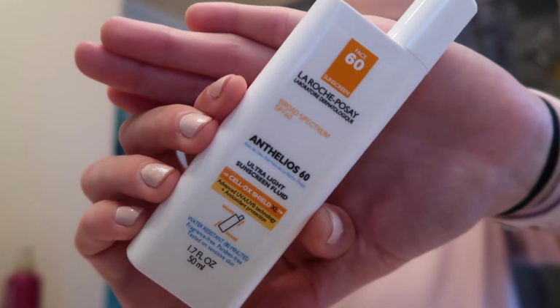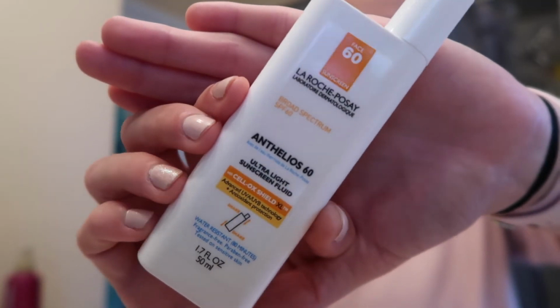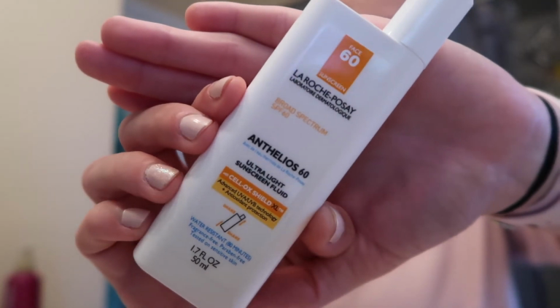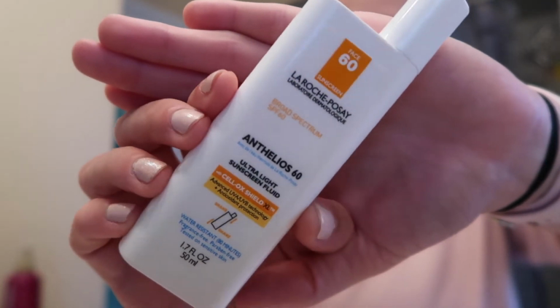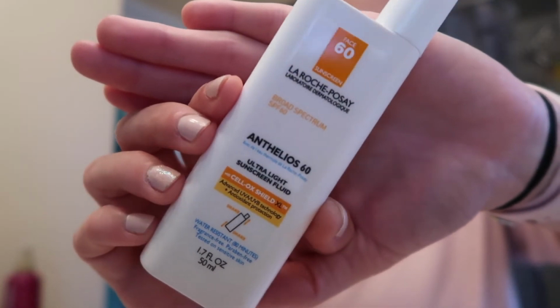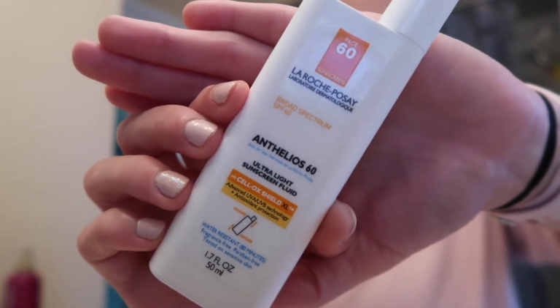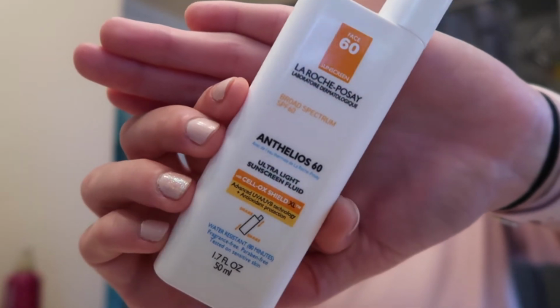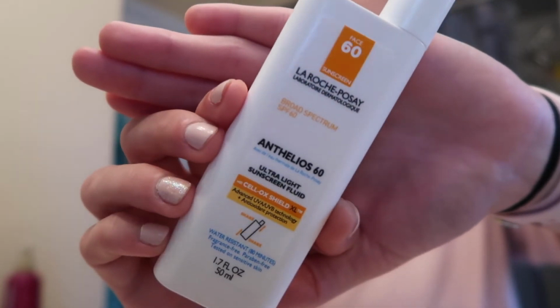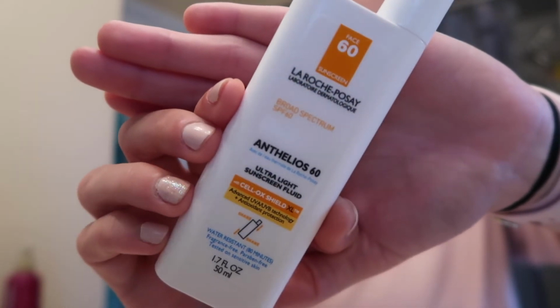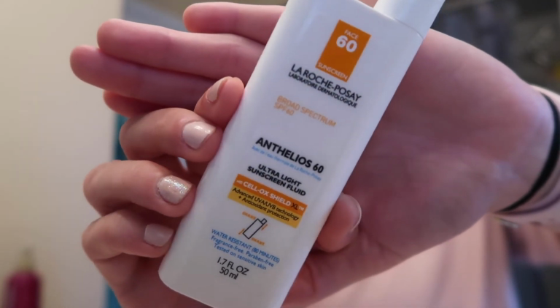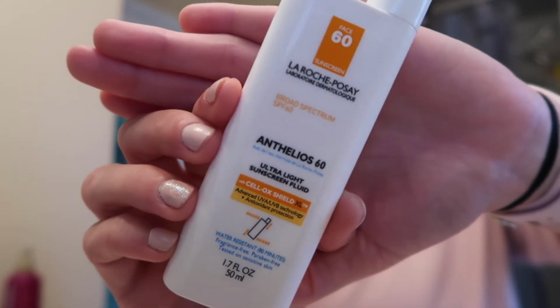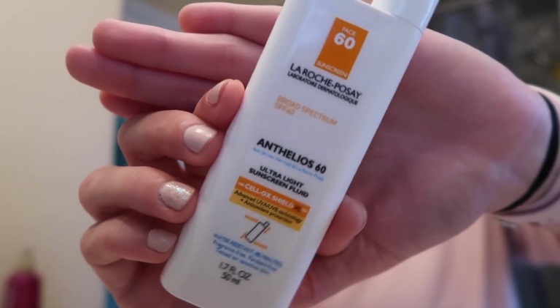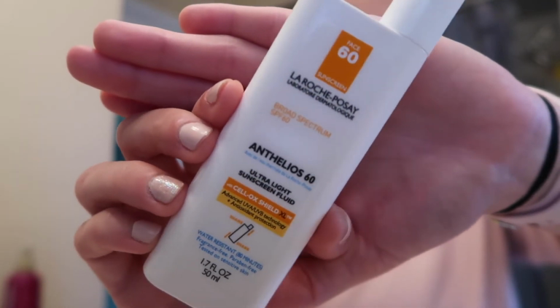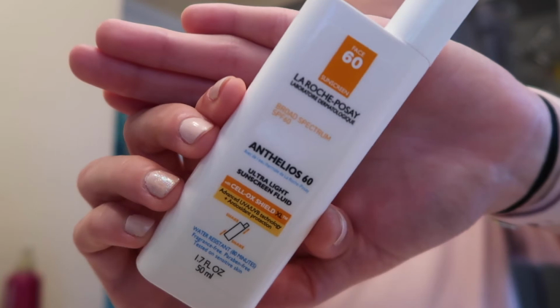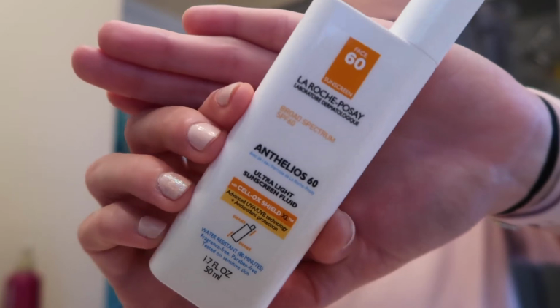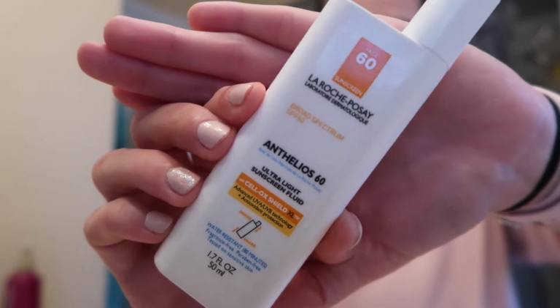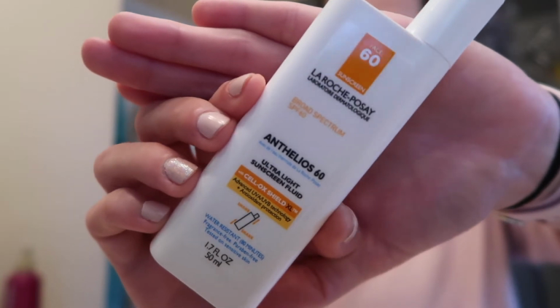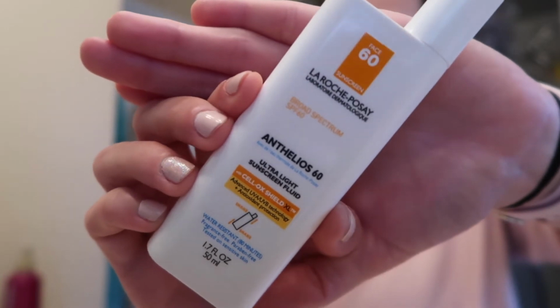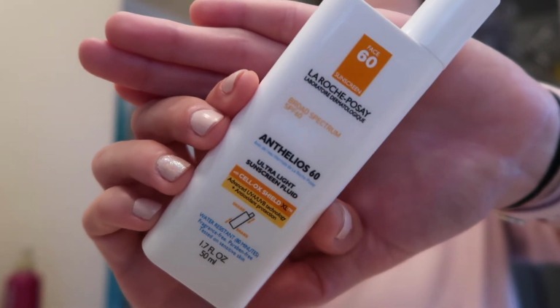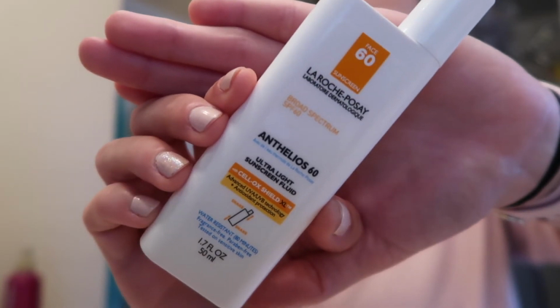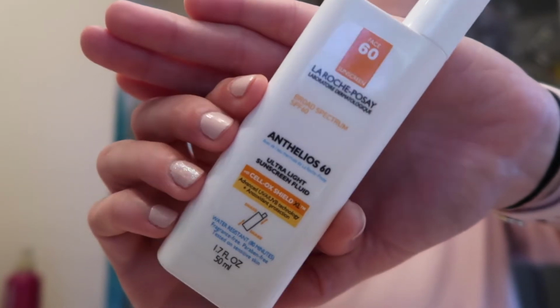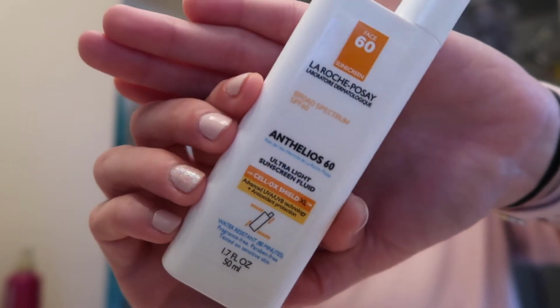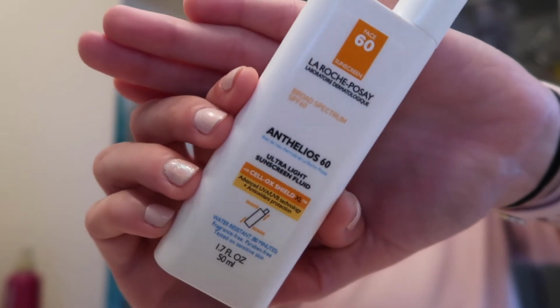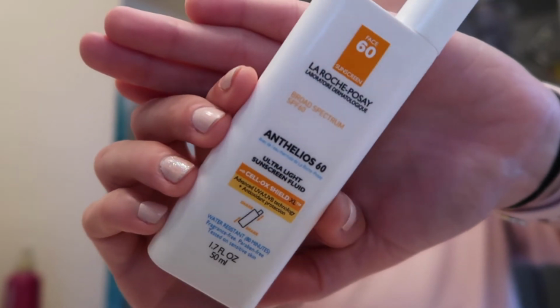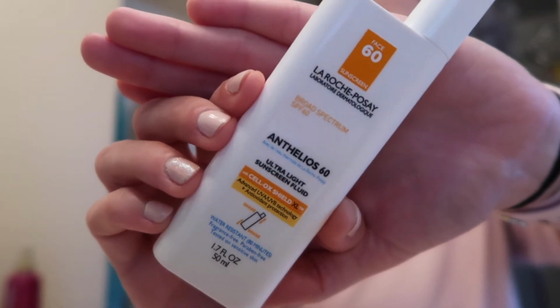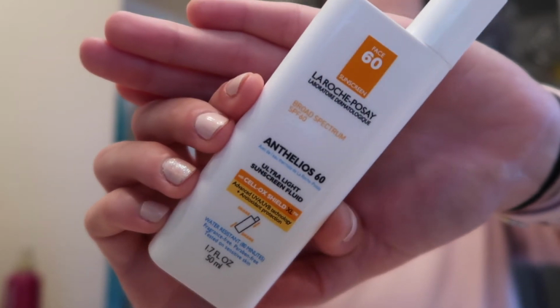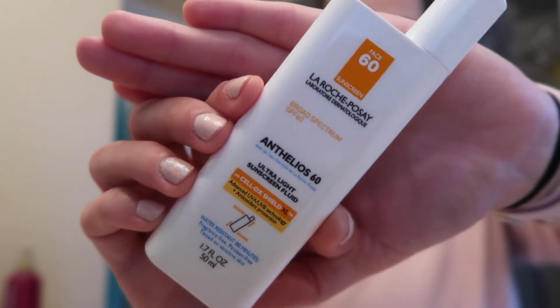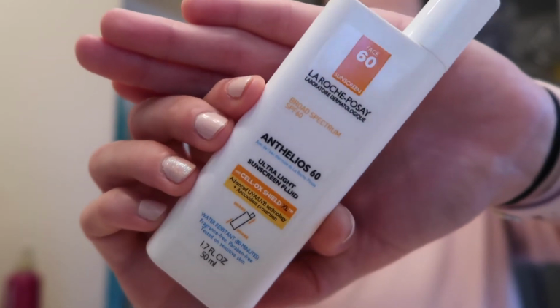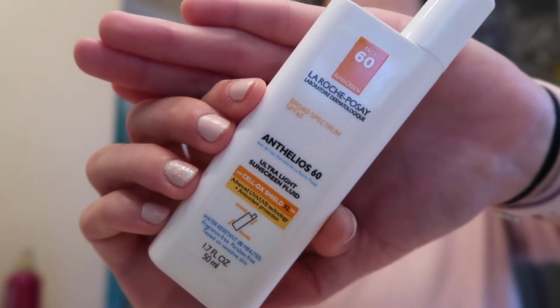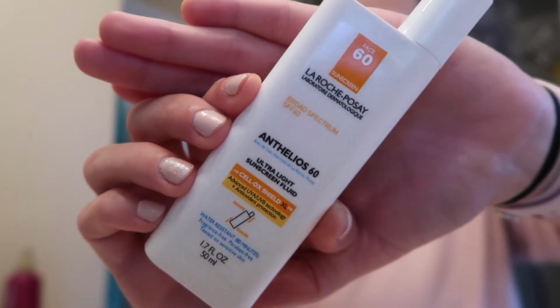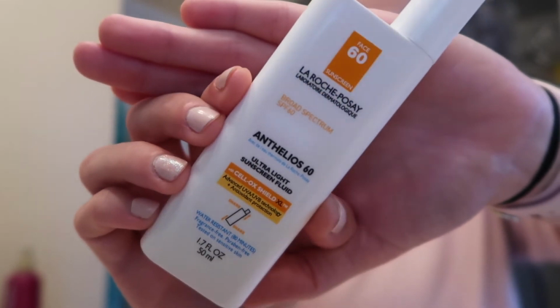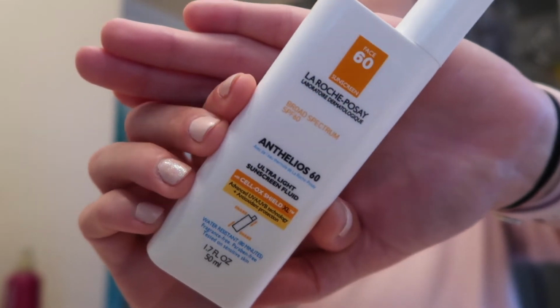It's from La Roche-Posay. They also make a tinted version if you prefer that, but I highly recommend this sunscreen.